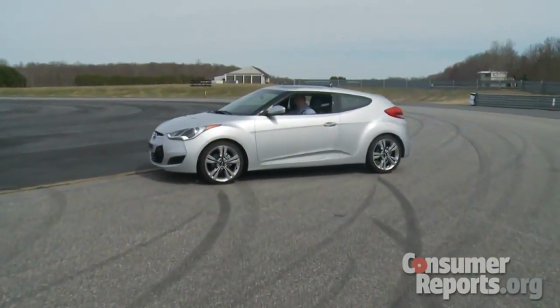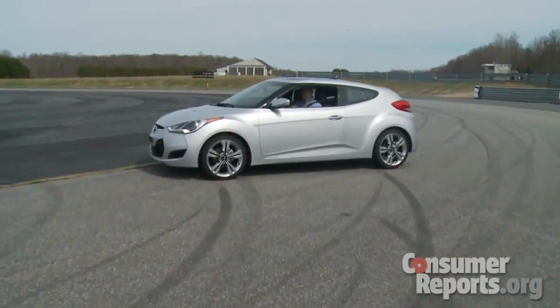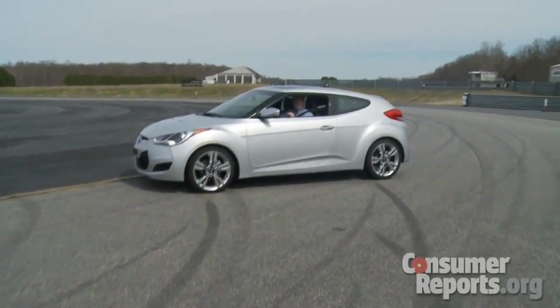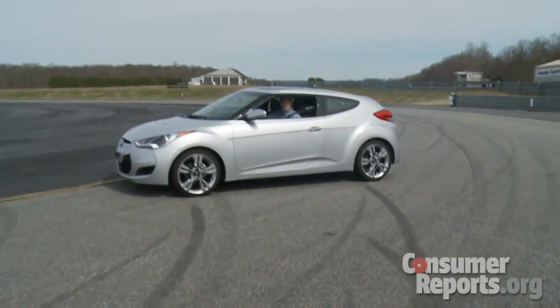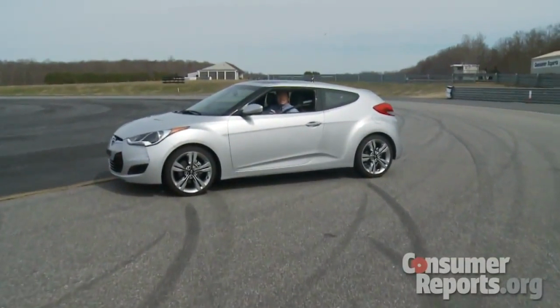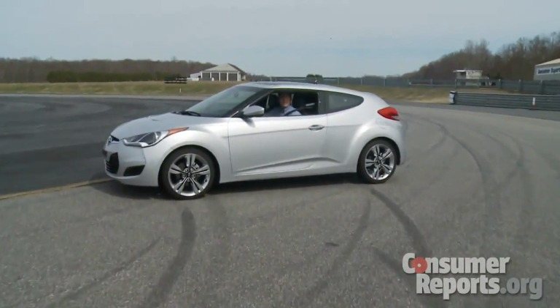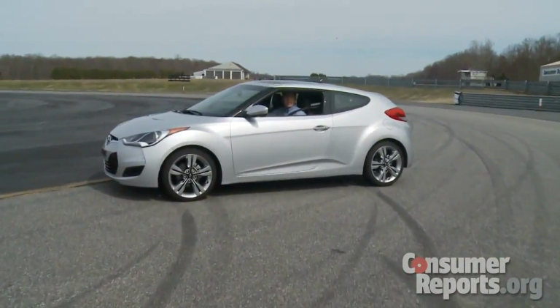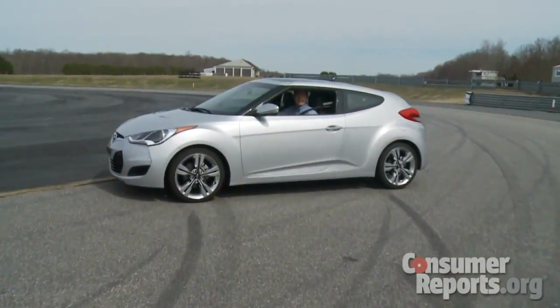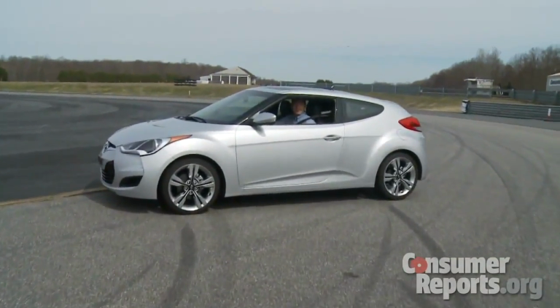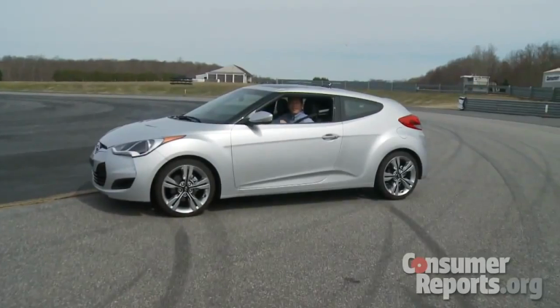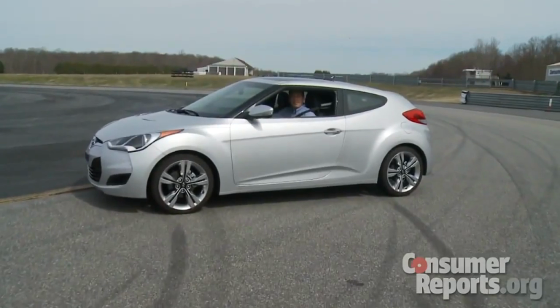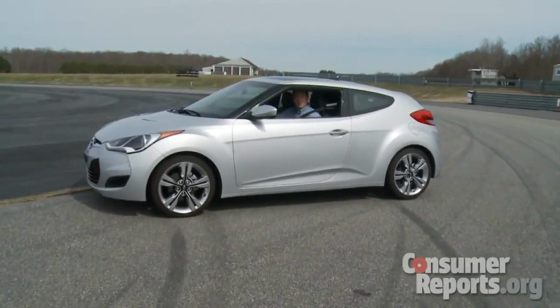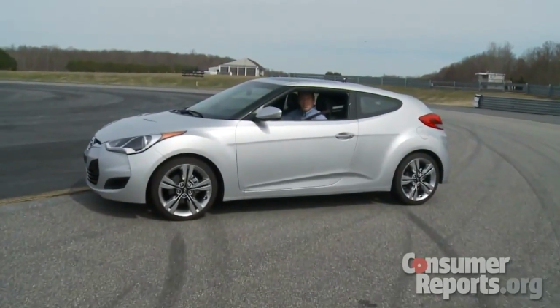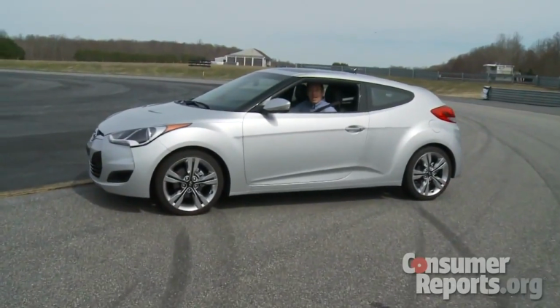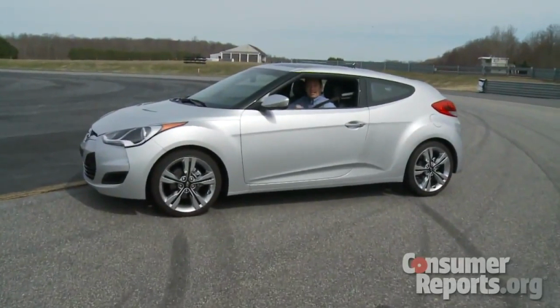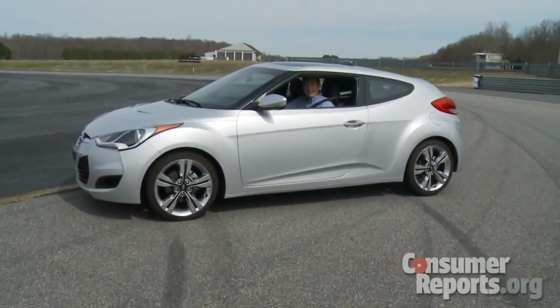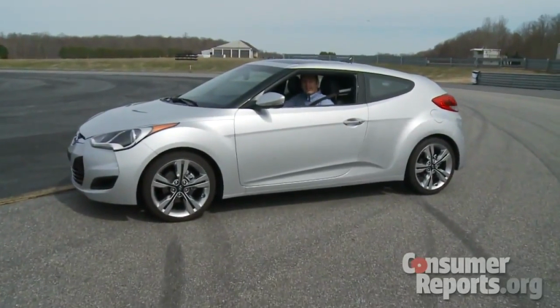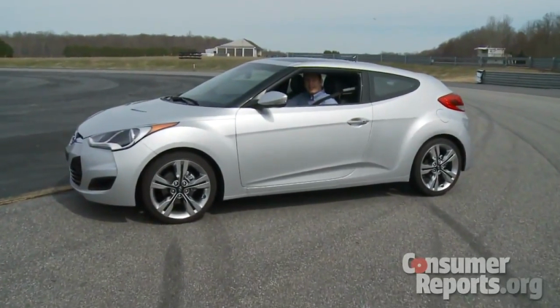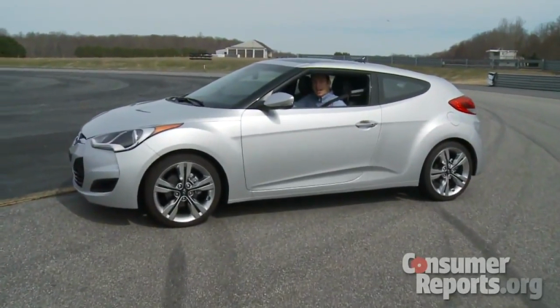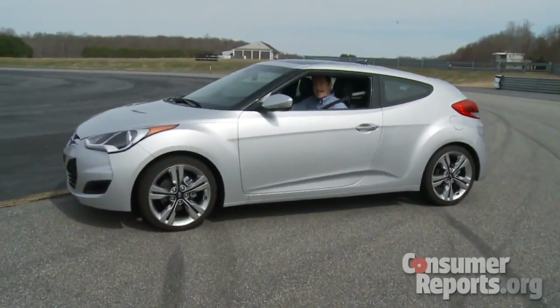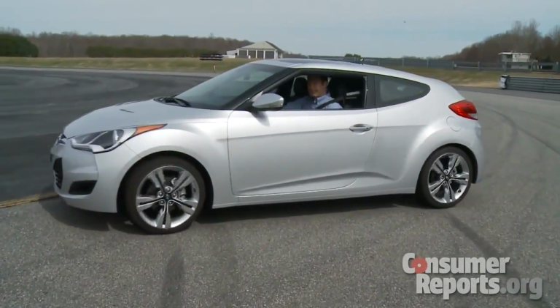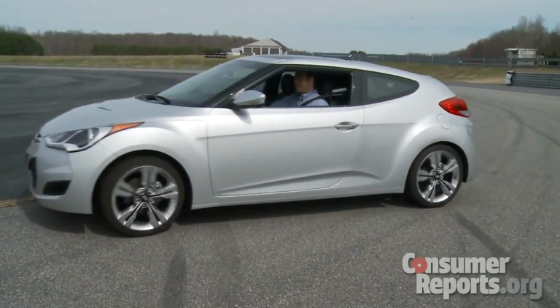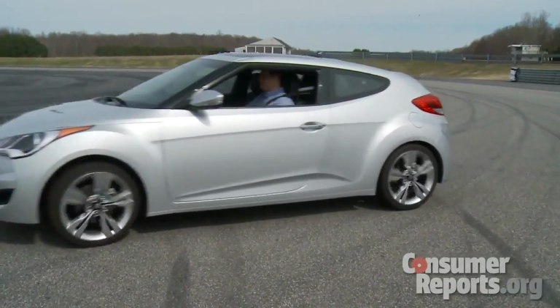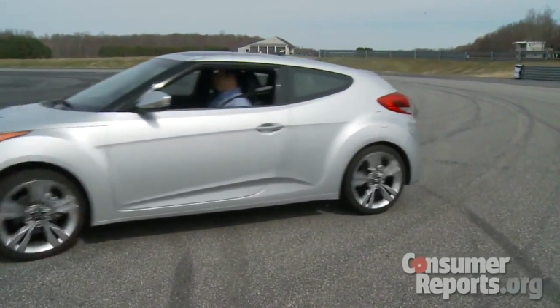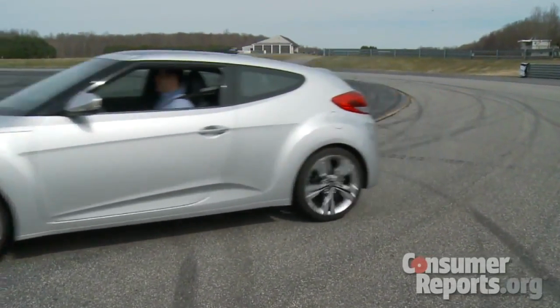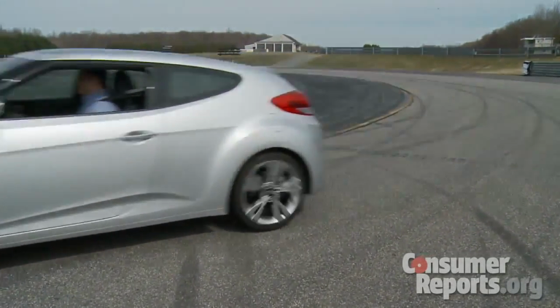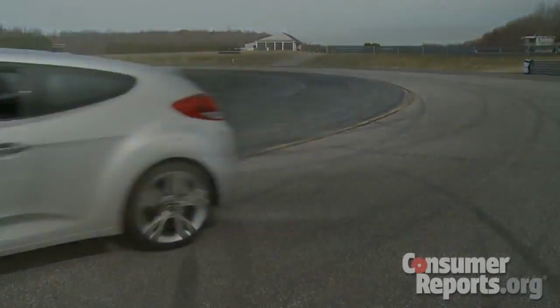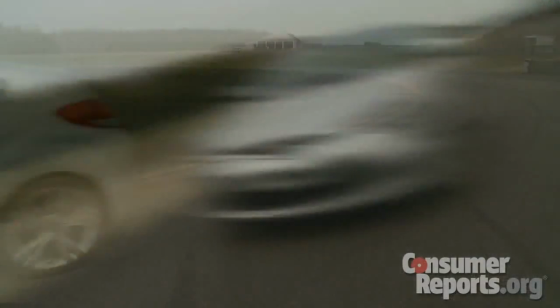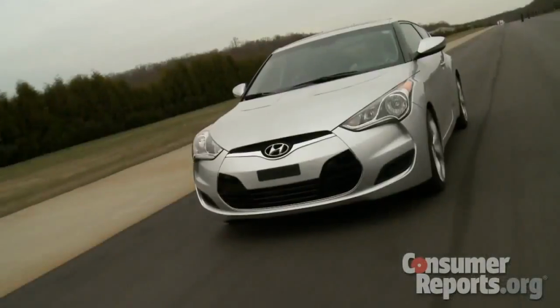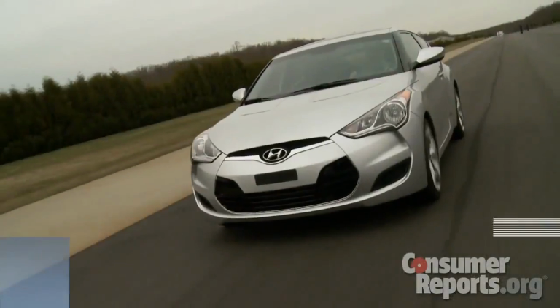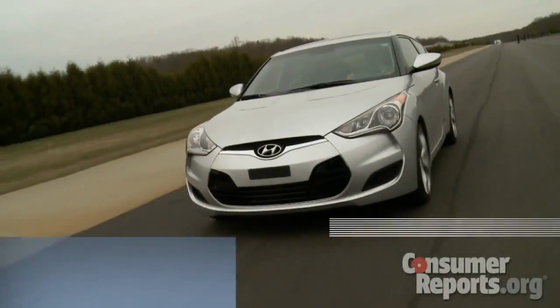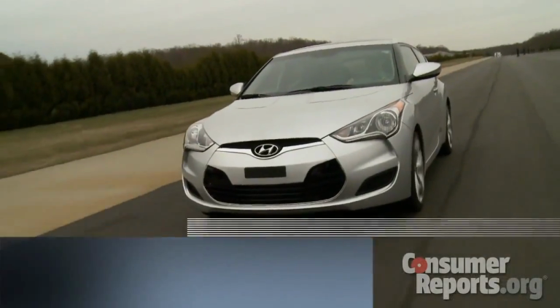This is the new Hyundai Veloster. We're going to take a first look at it right here on our track.